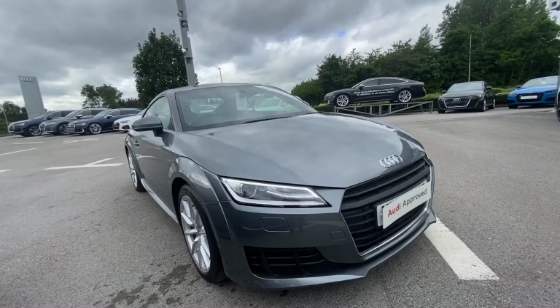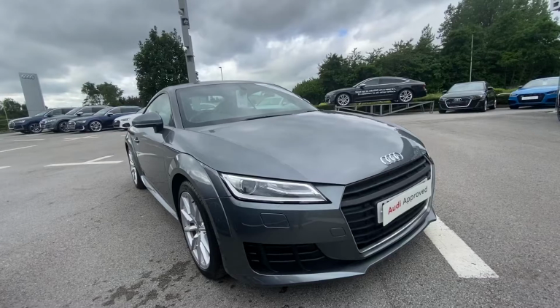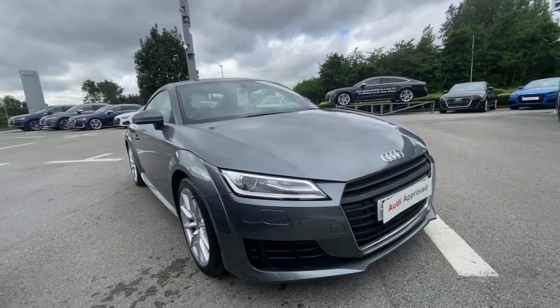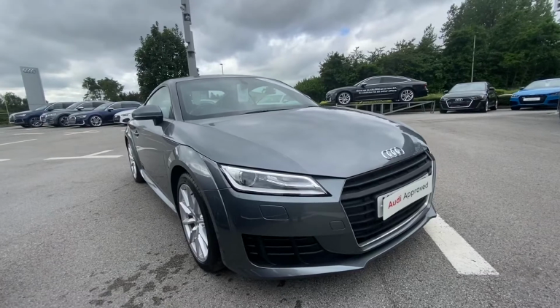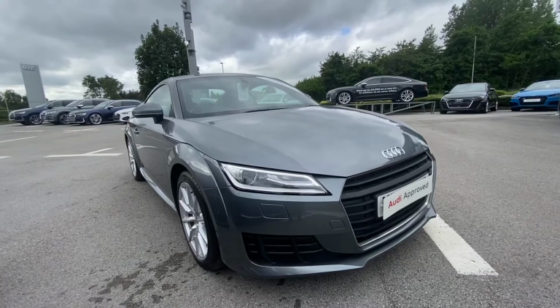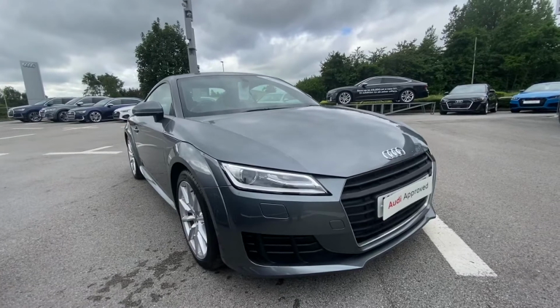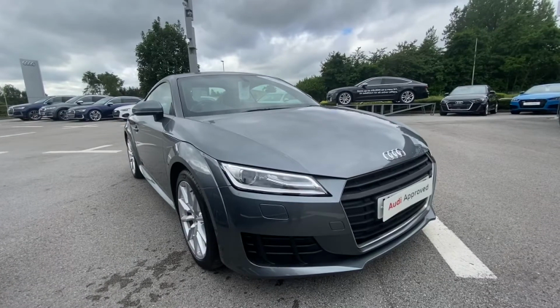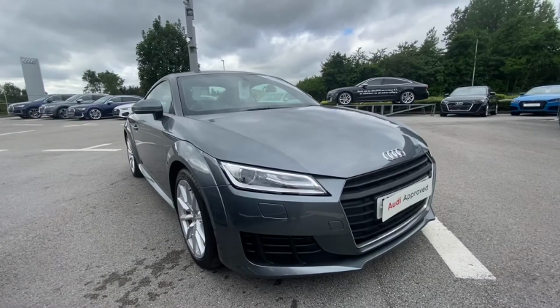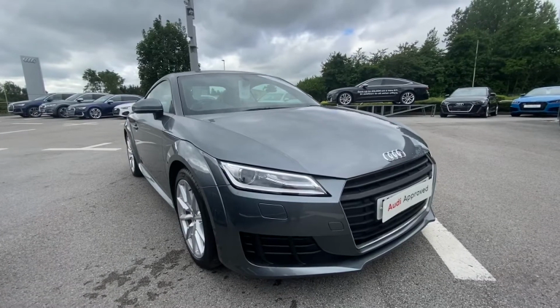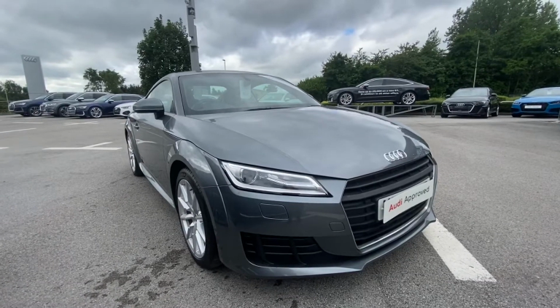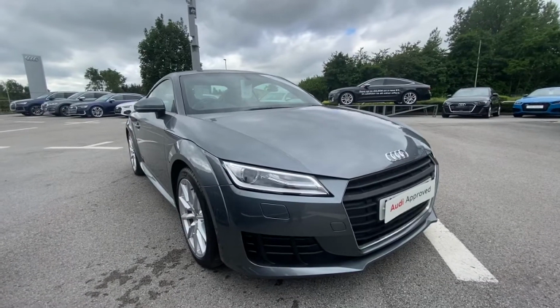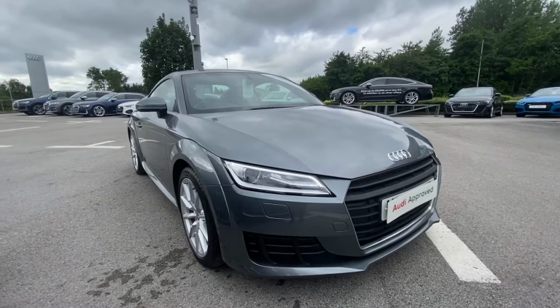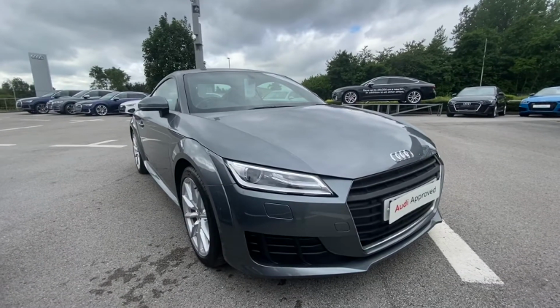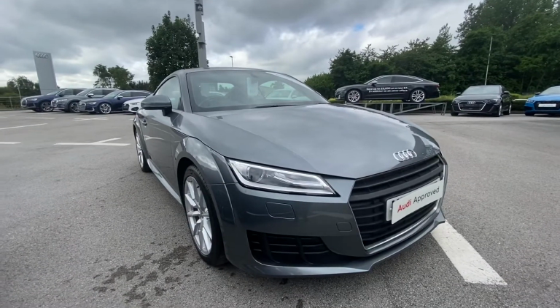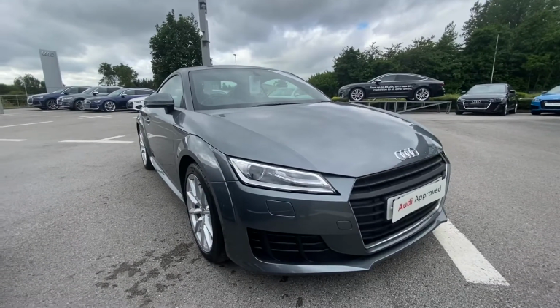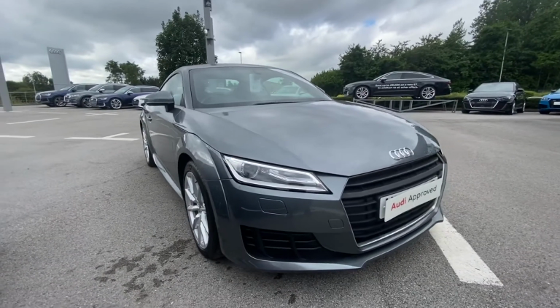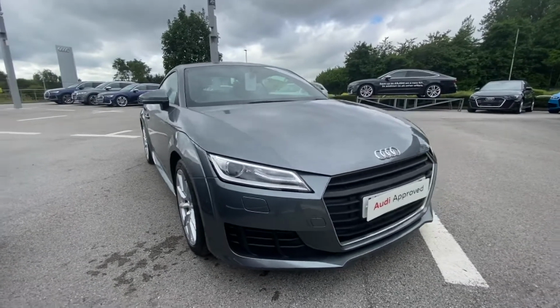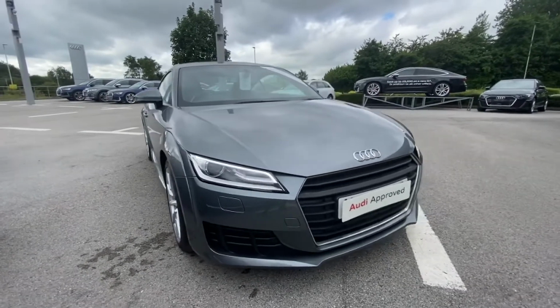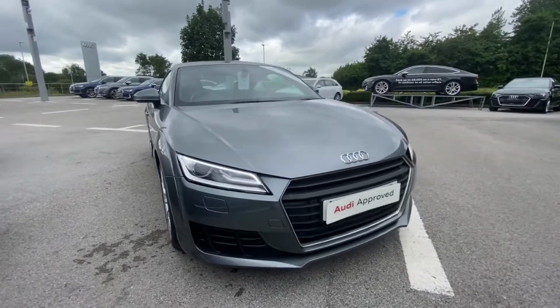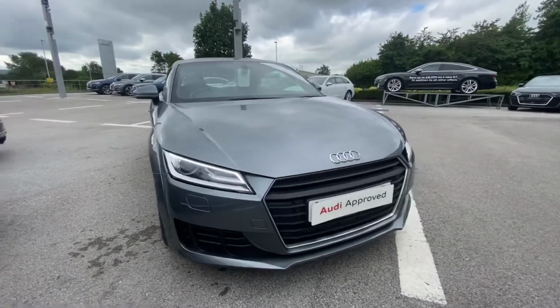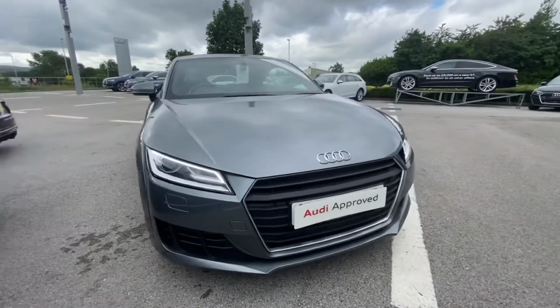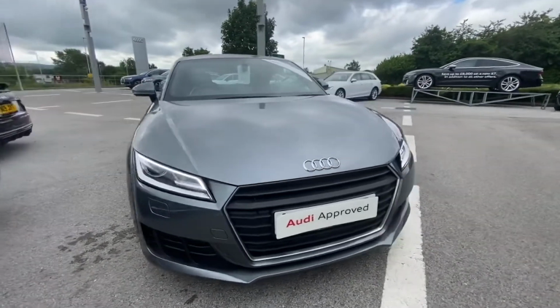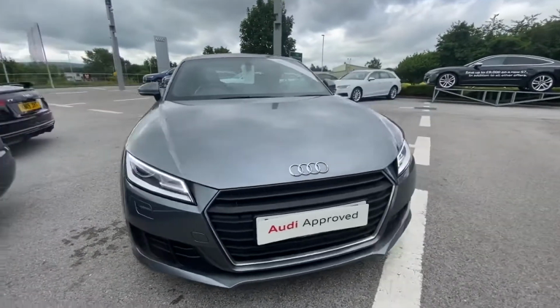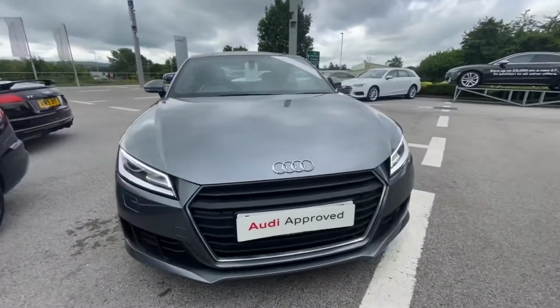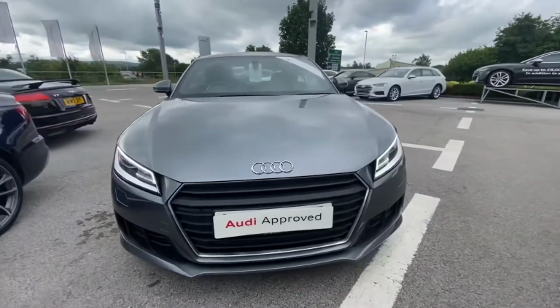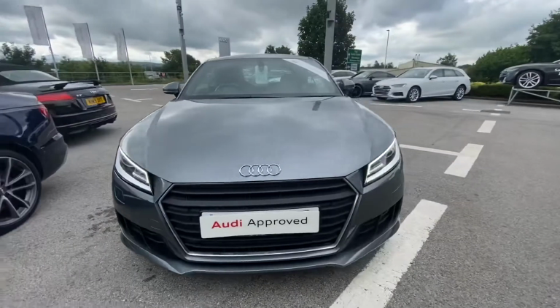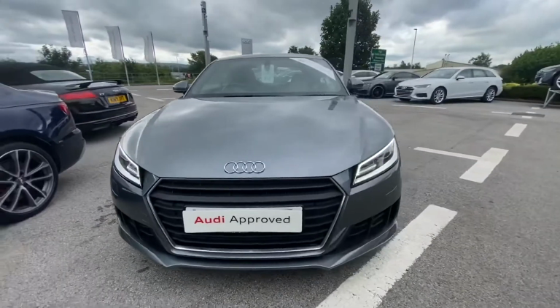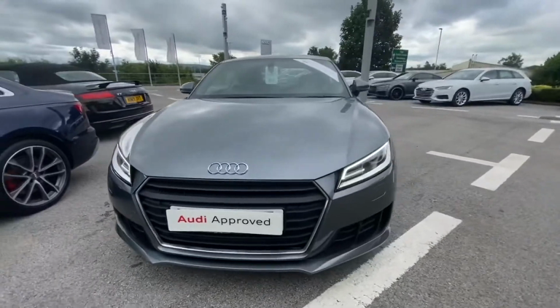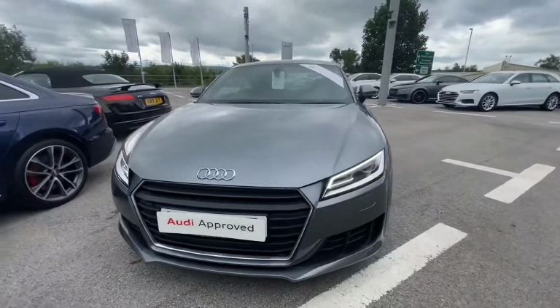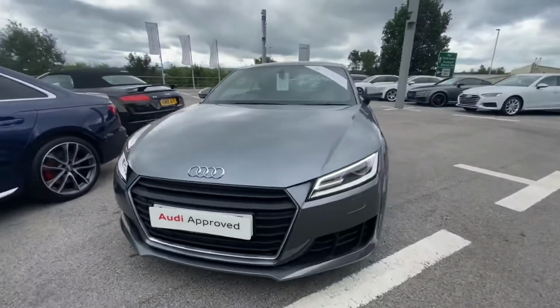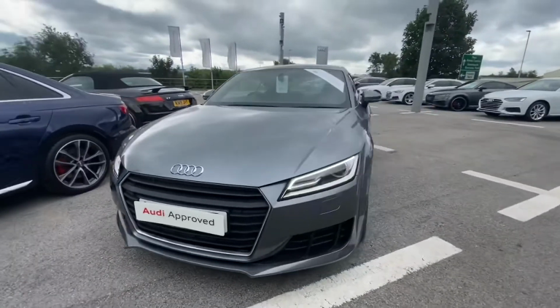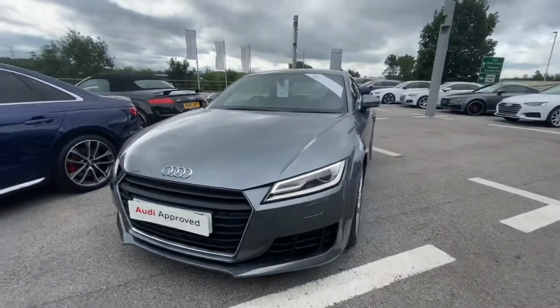Hi and welcome to Blackburn Audi. My name is Fiona and today I'm going to be giving you a quick tour of this Audi TT Coupe Sport.